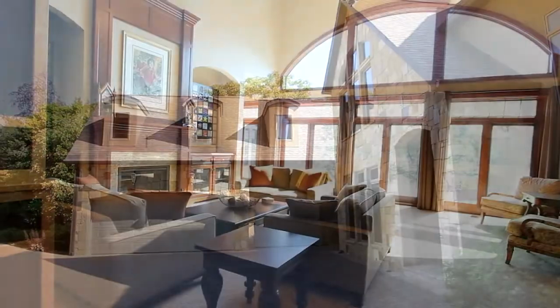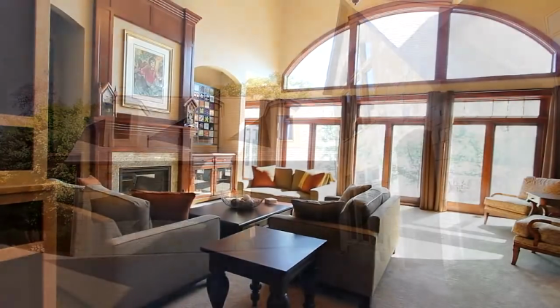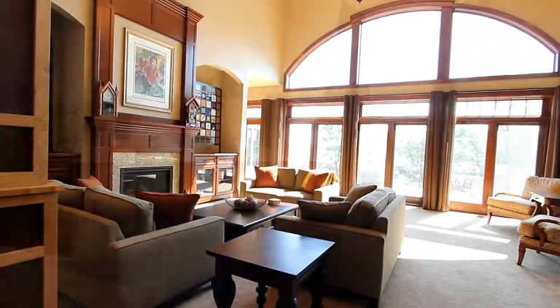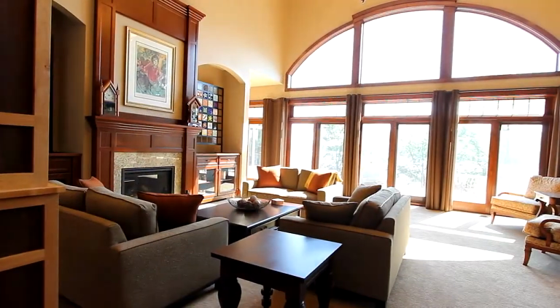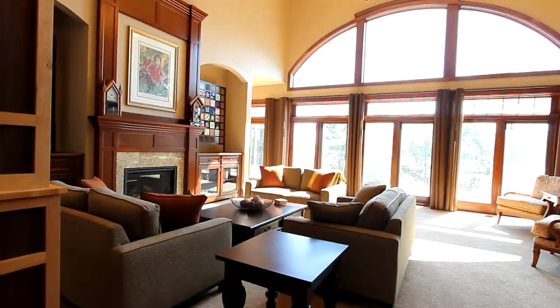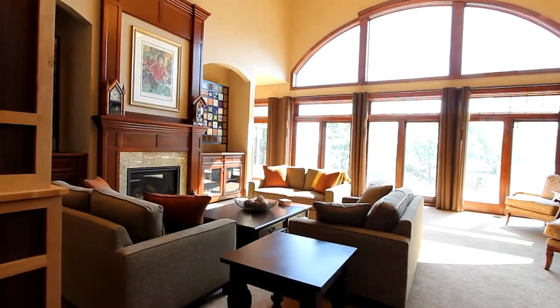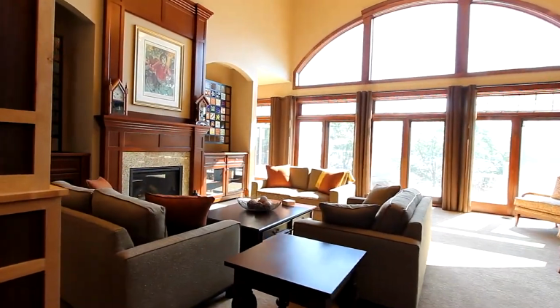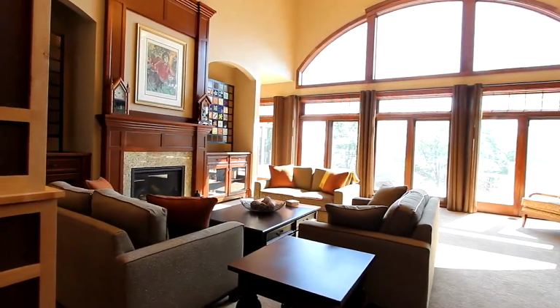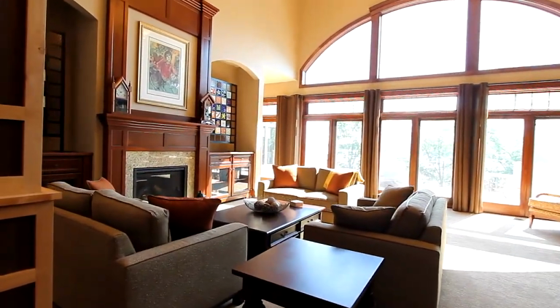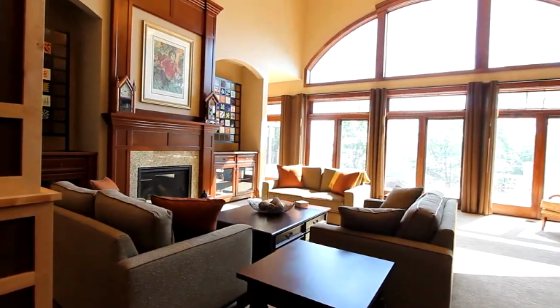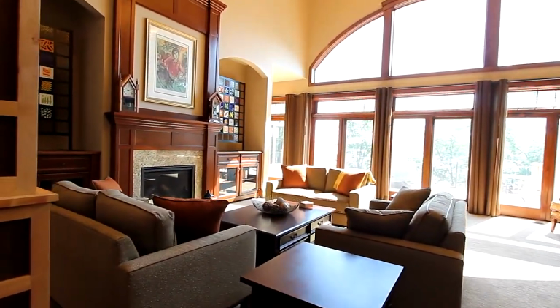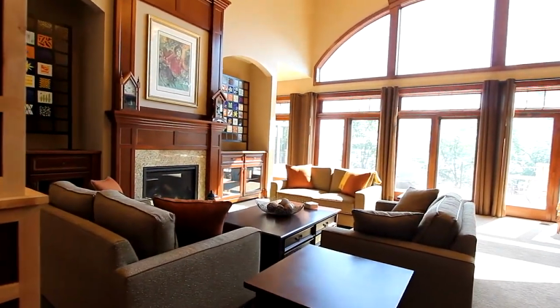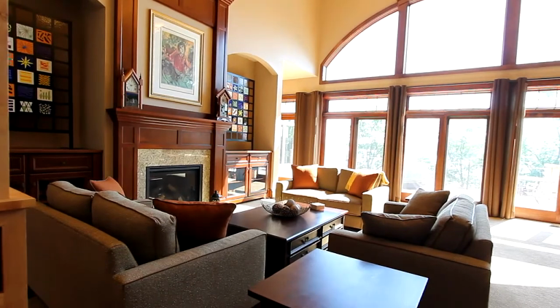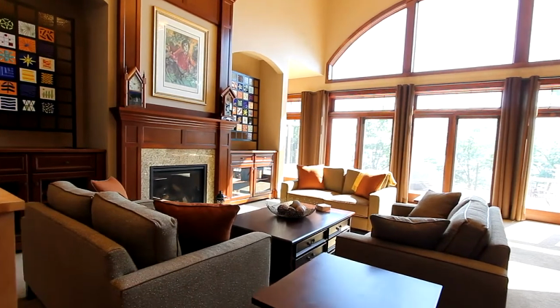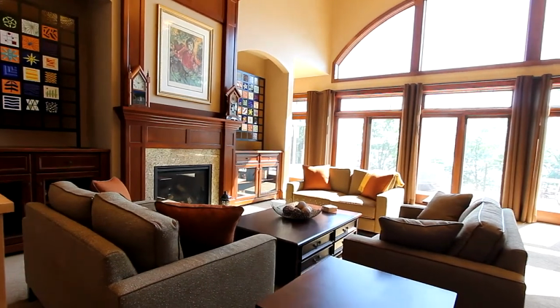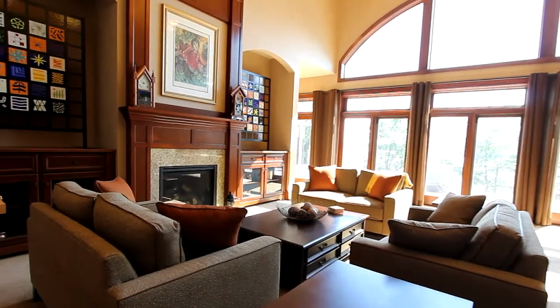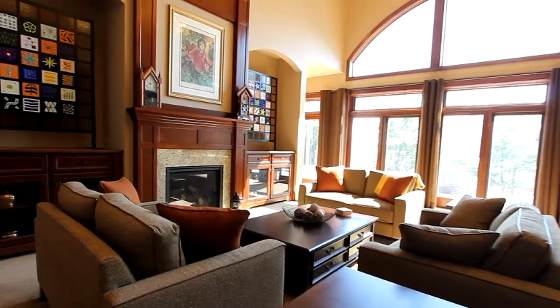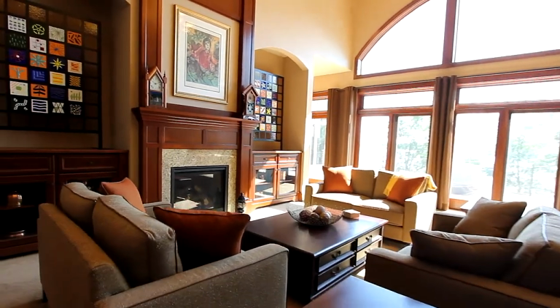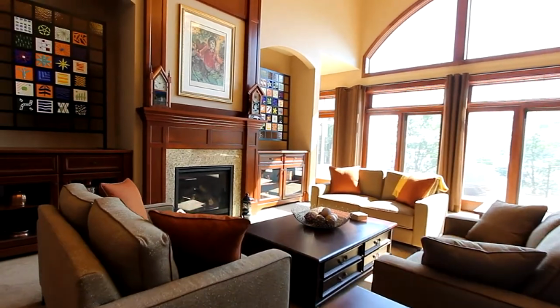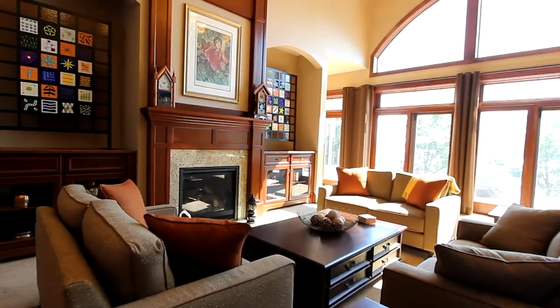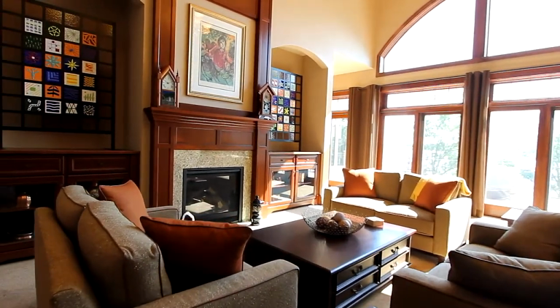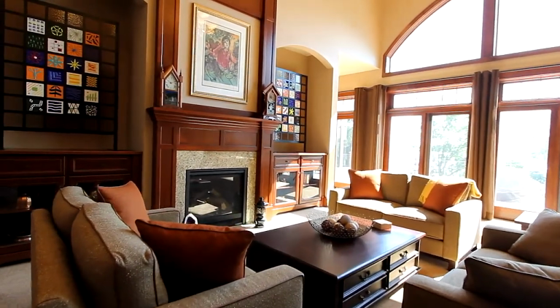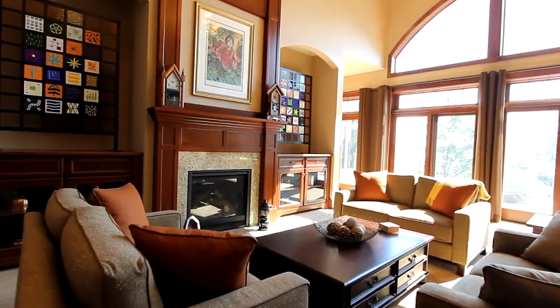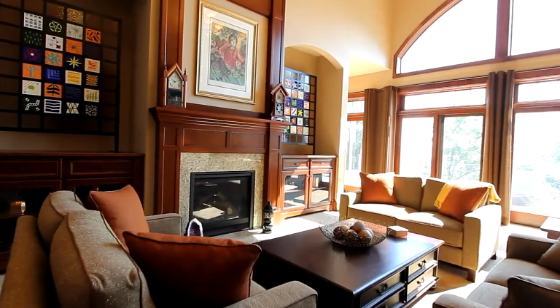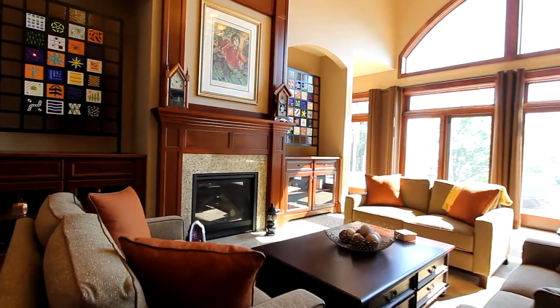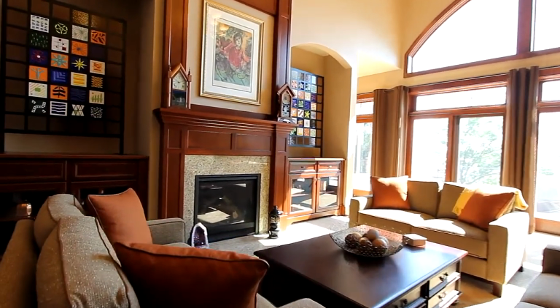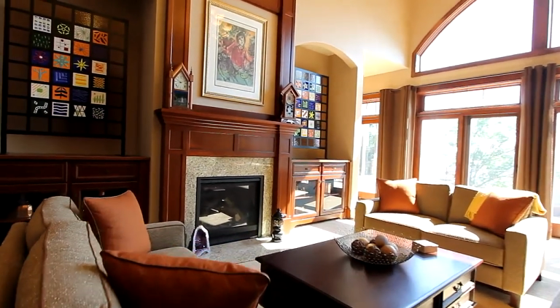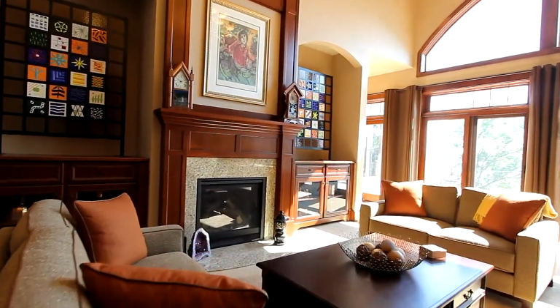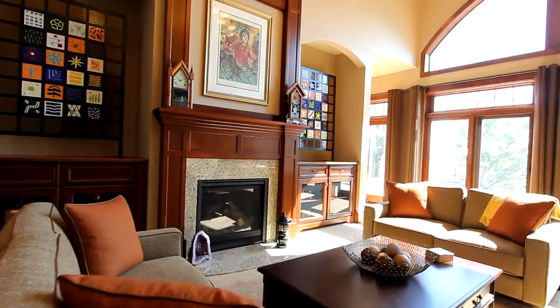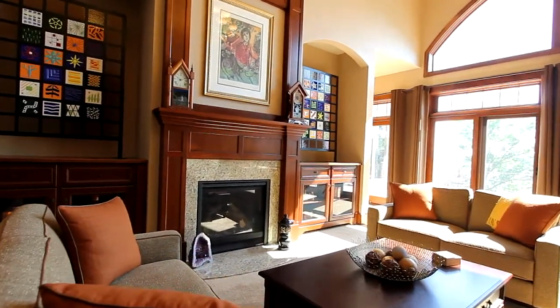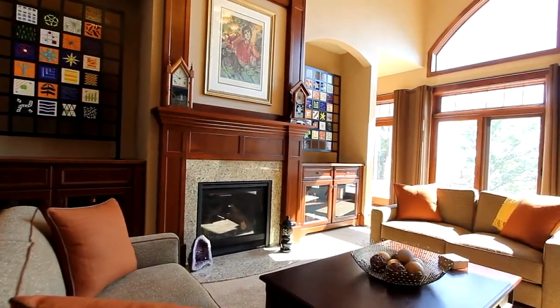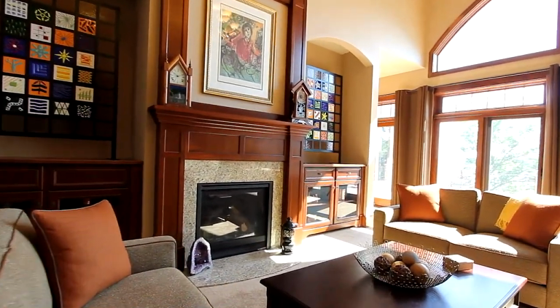From the spacious foyer, you enter the great room, framed by a wall of glass for plenty of light, featuring a large gas fireplace.